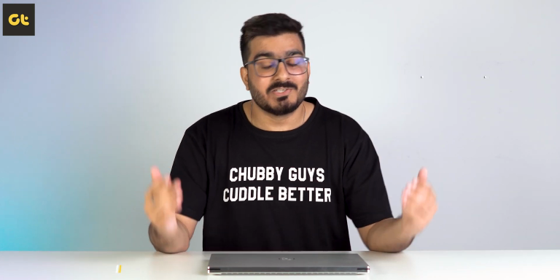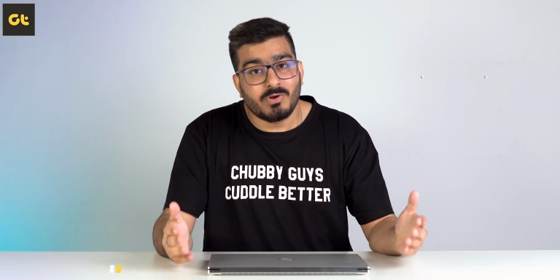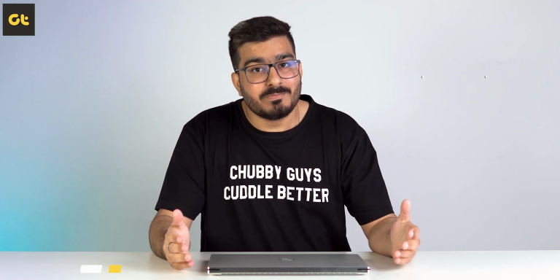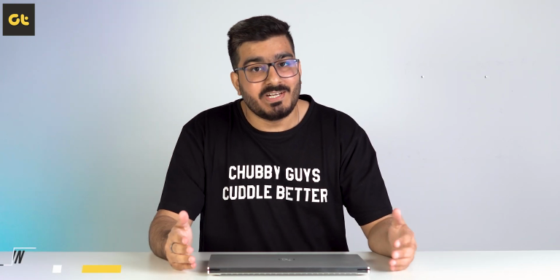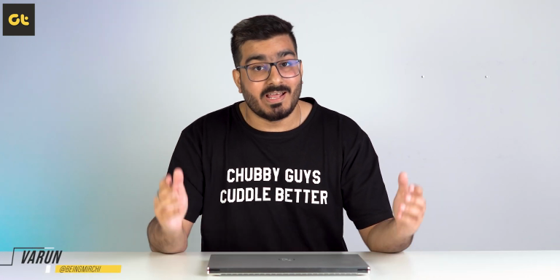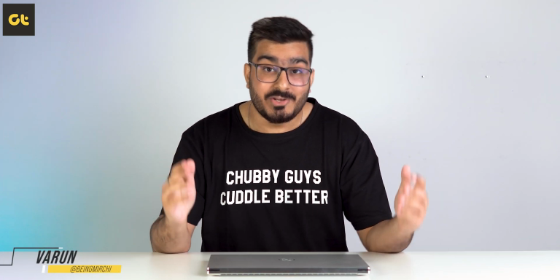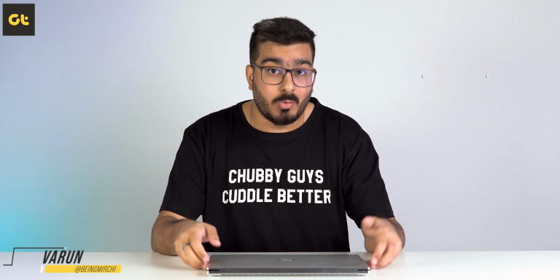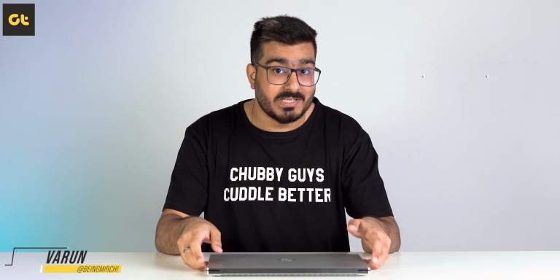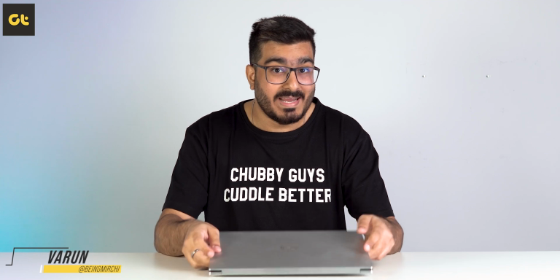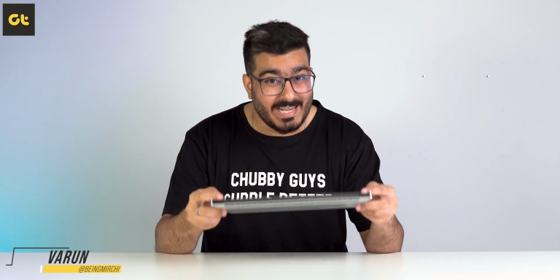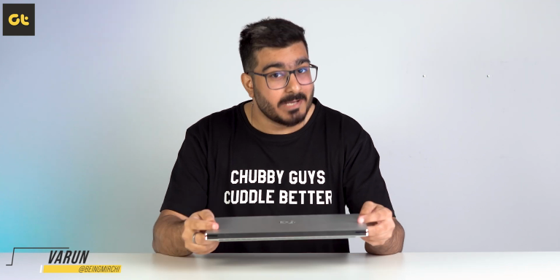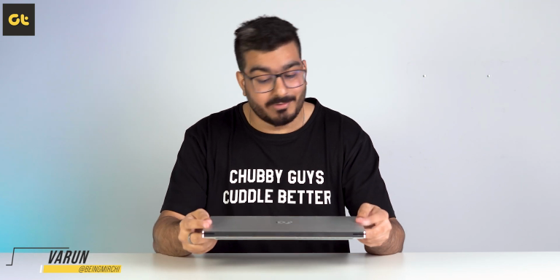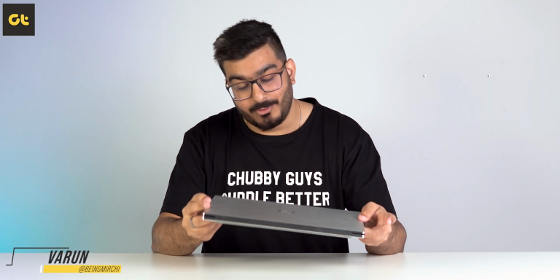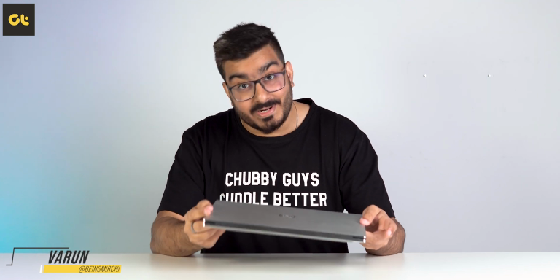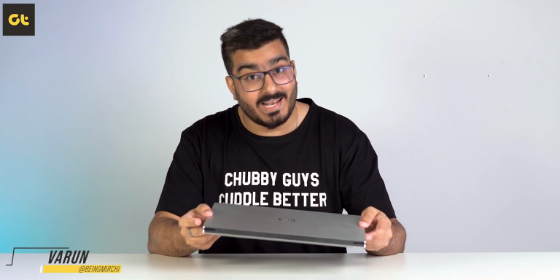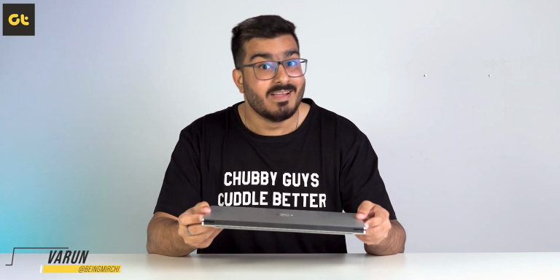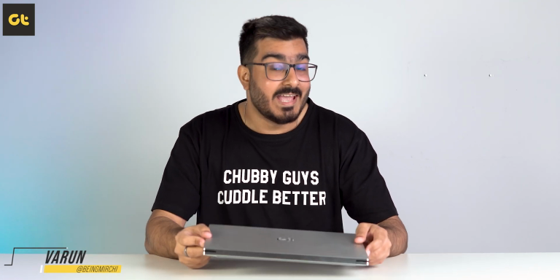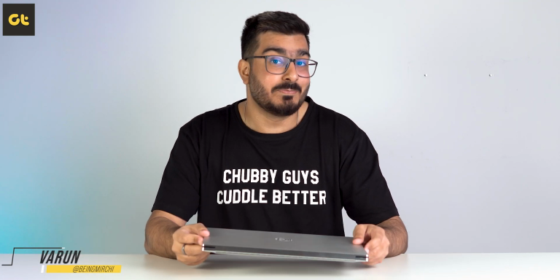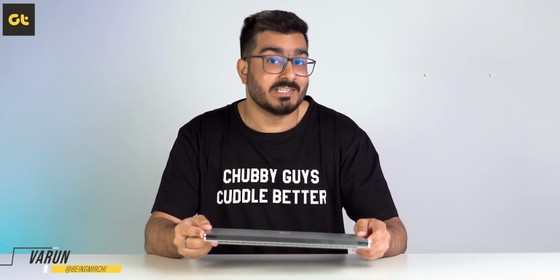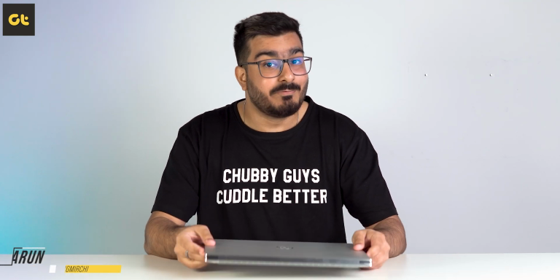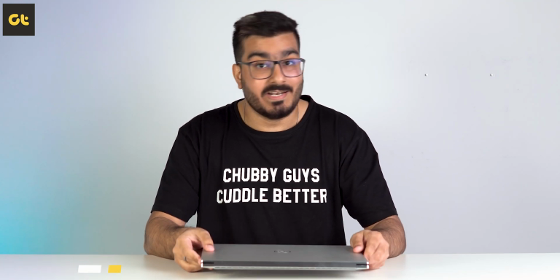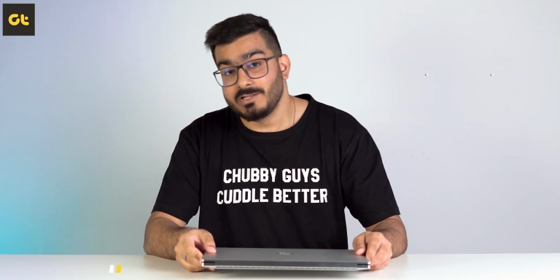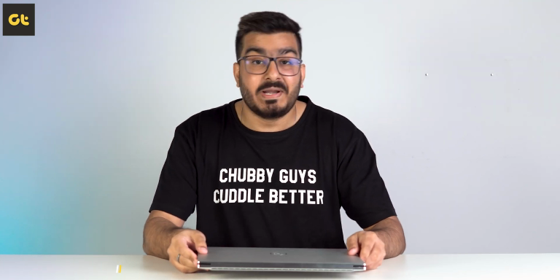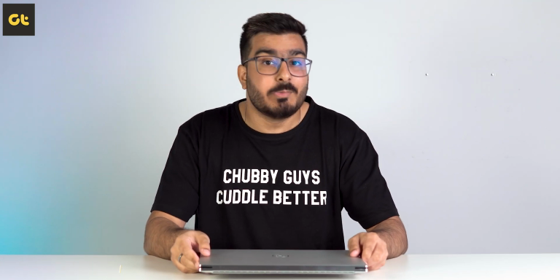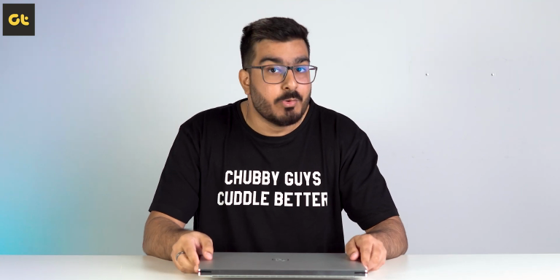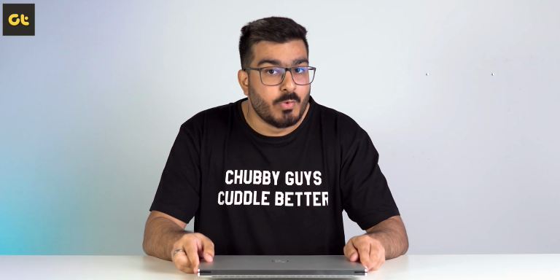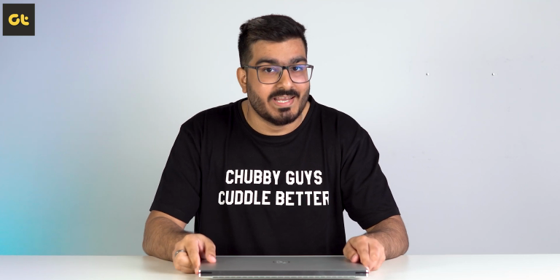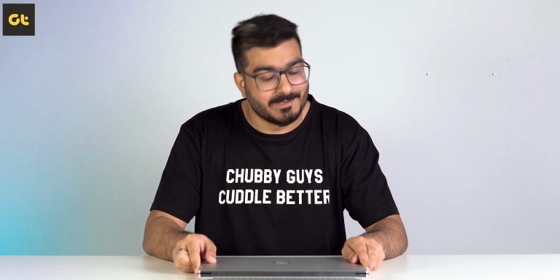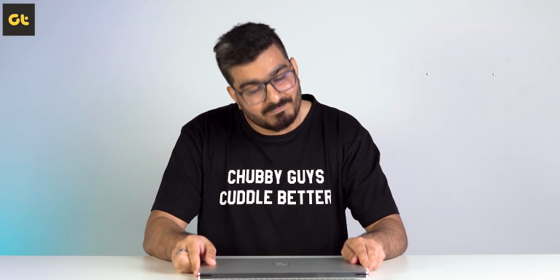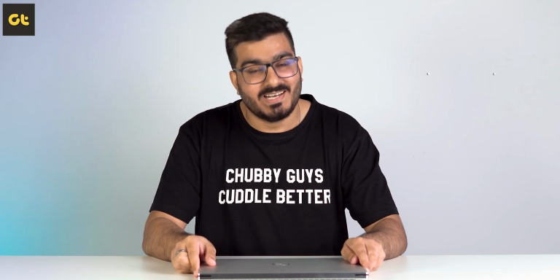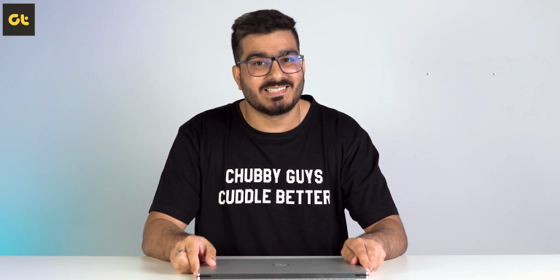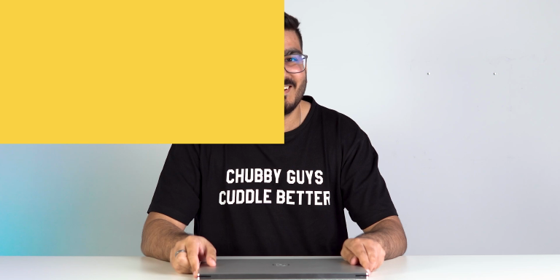This is Warren from GTR and you're watching my in-depth review of the Dell XPS 15, the 2021 variant. Let's get started.